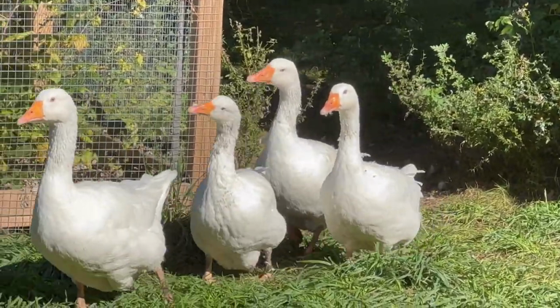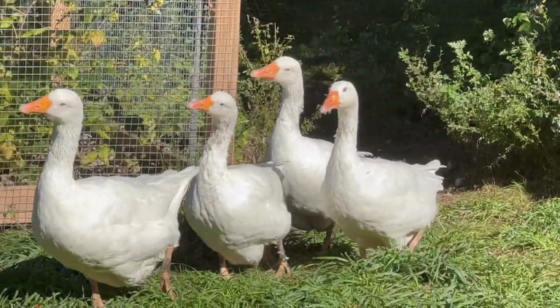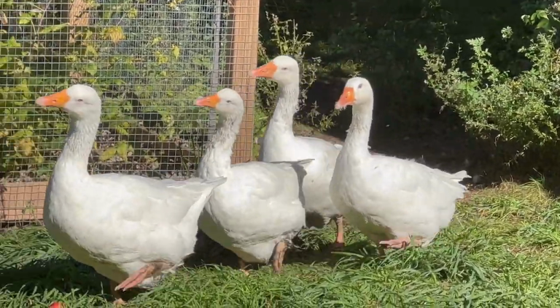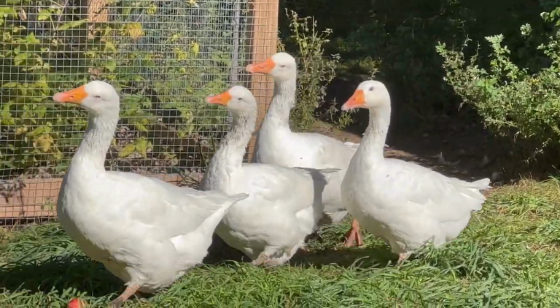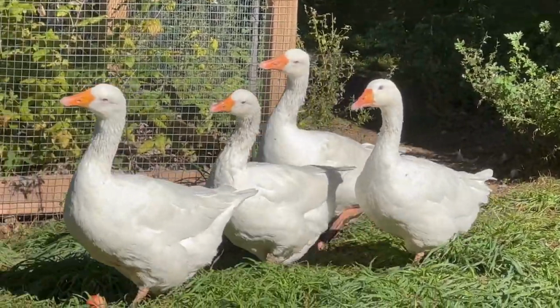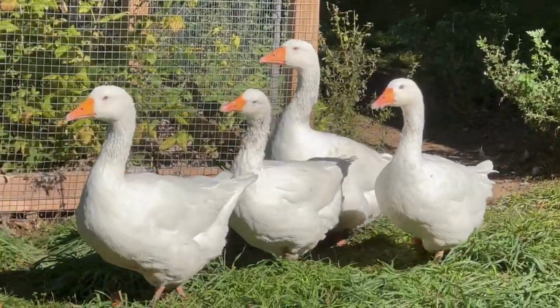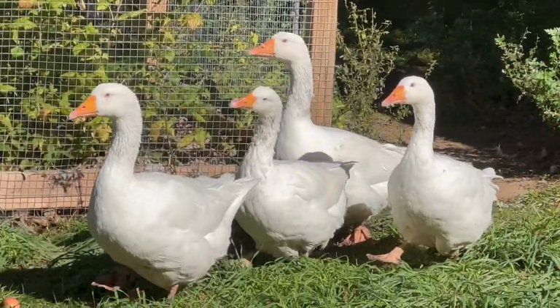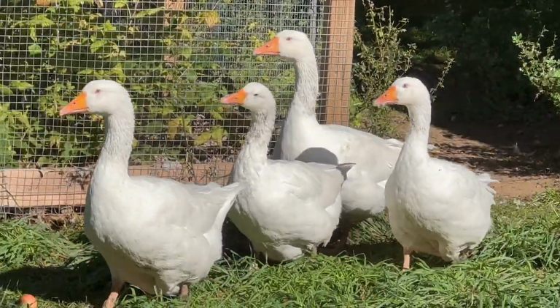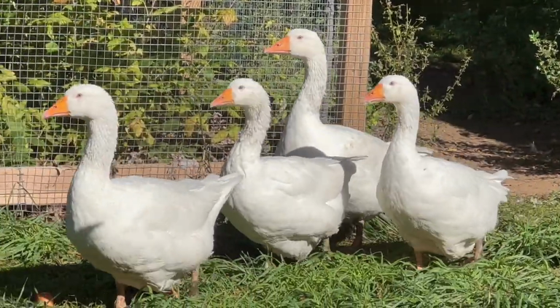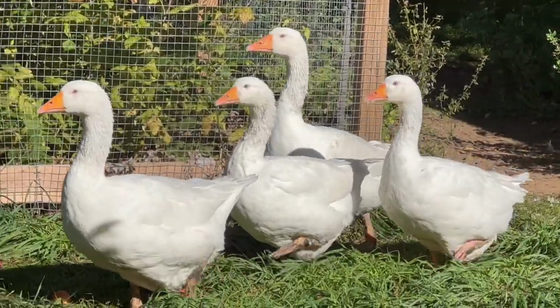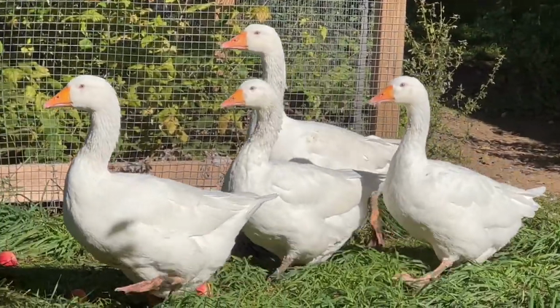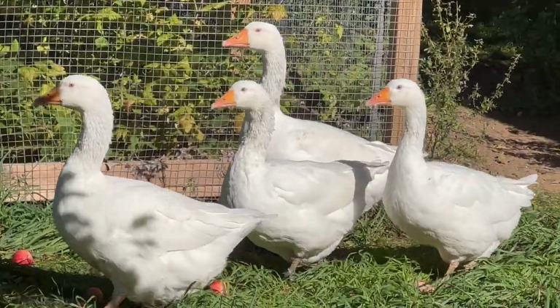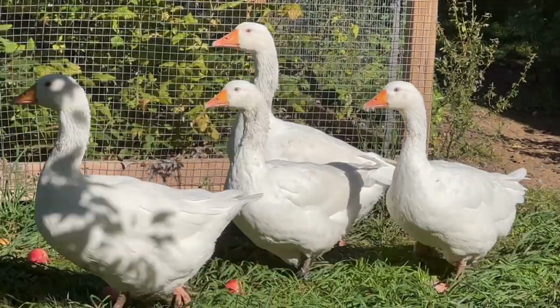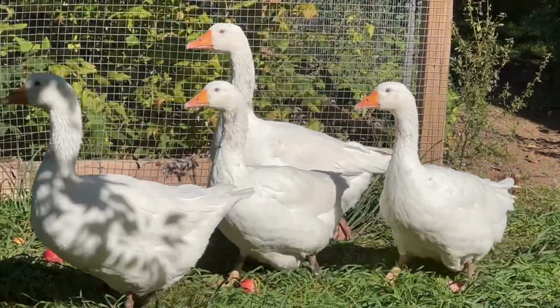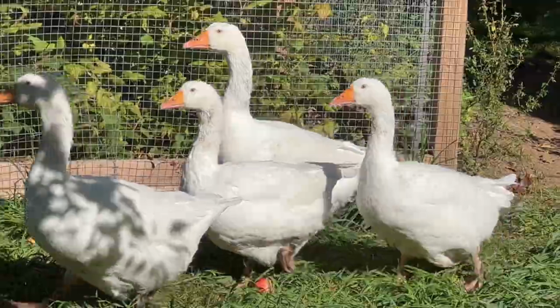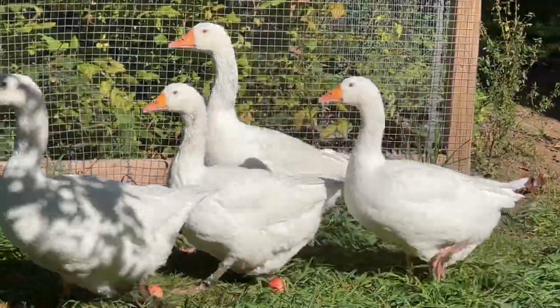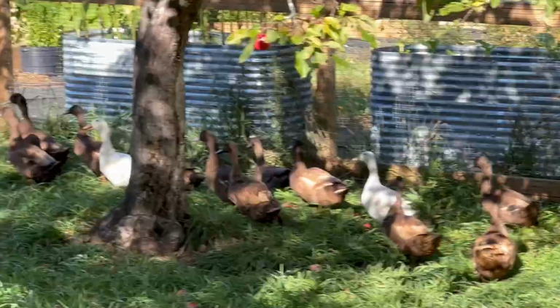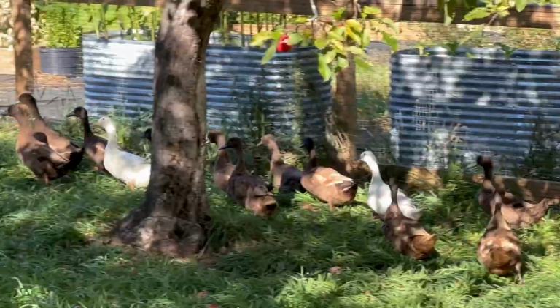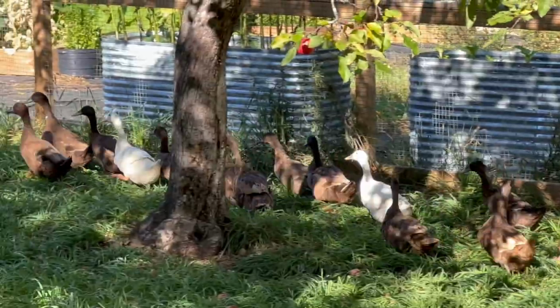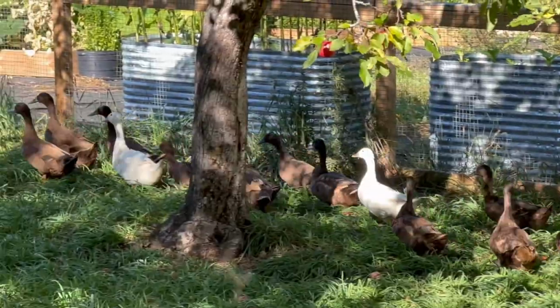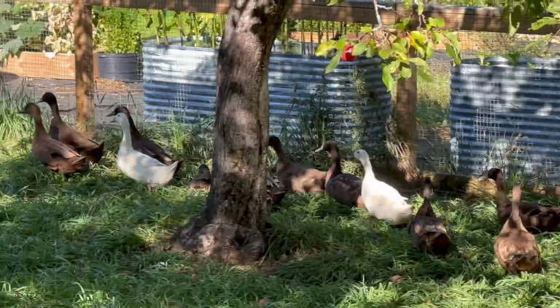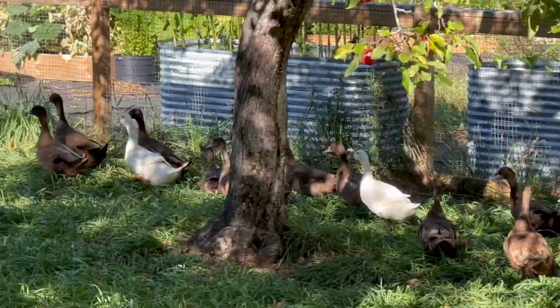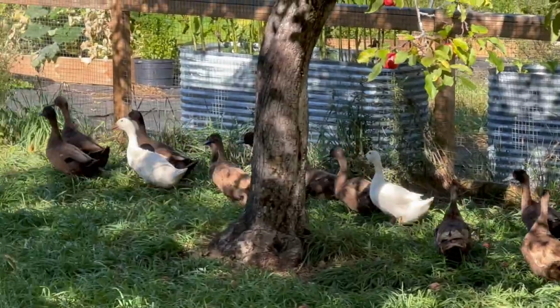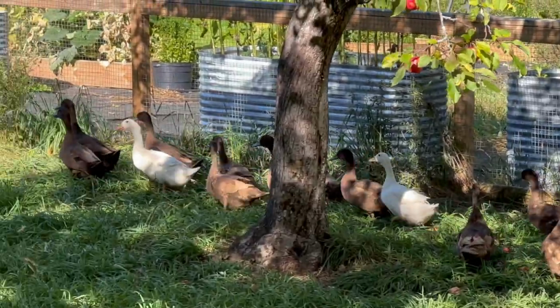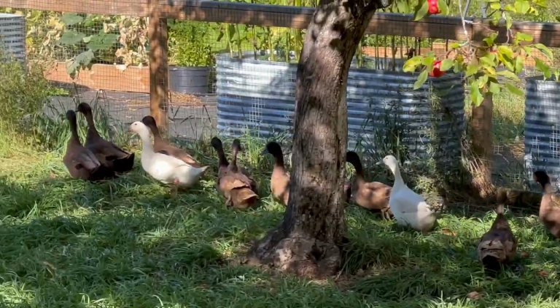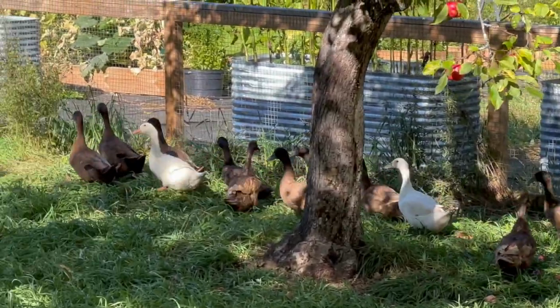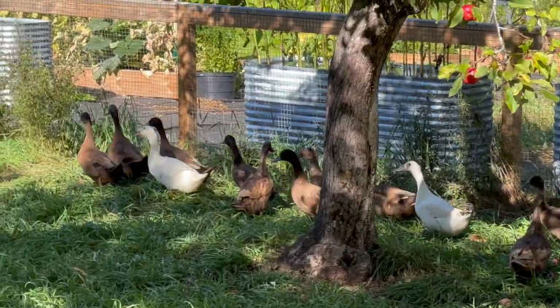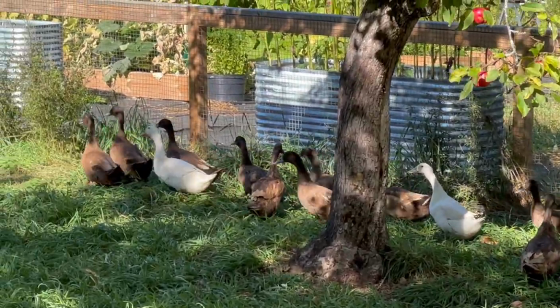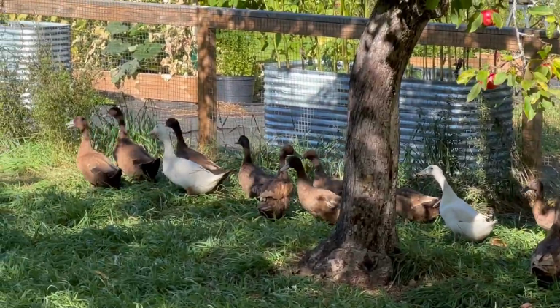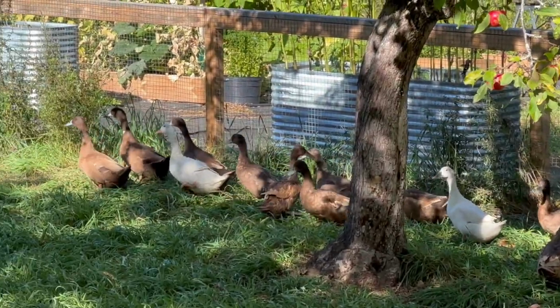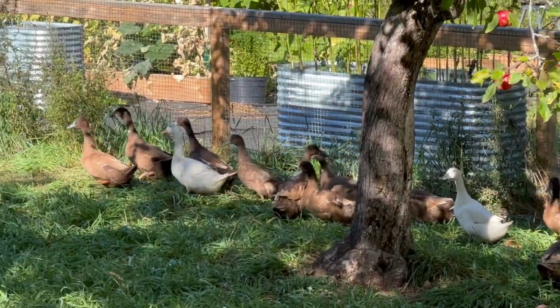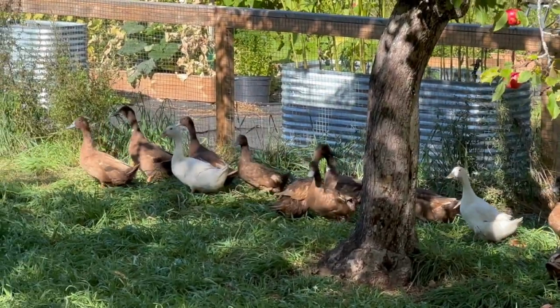The ducks and the geese are always happy when they're free-ranging. I can see it in their body language and their demeanor.